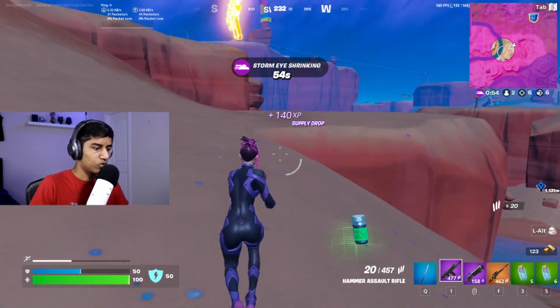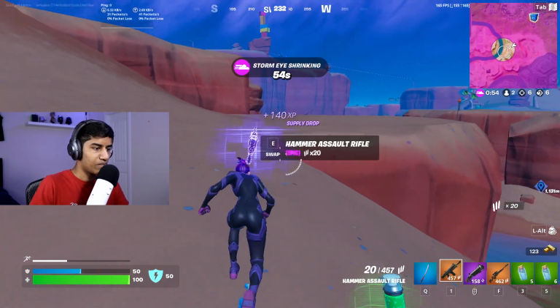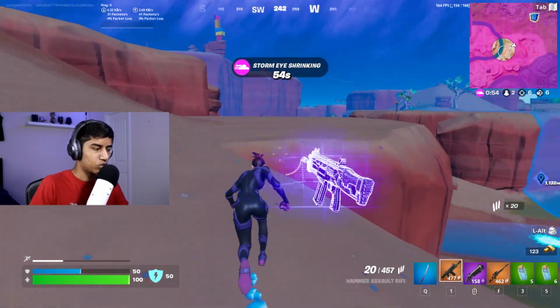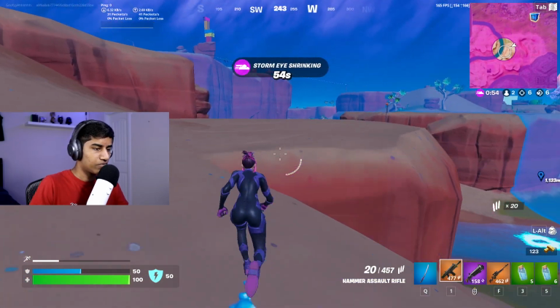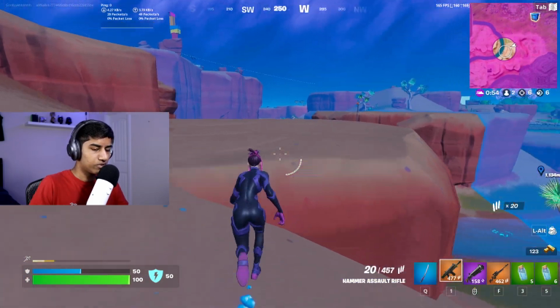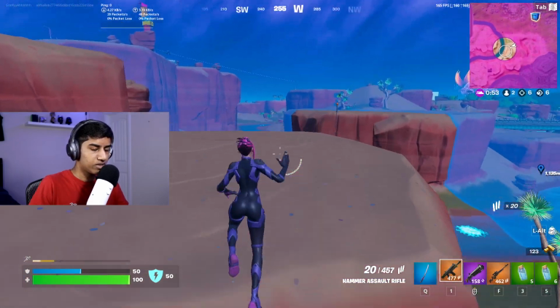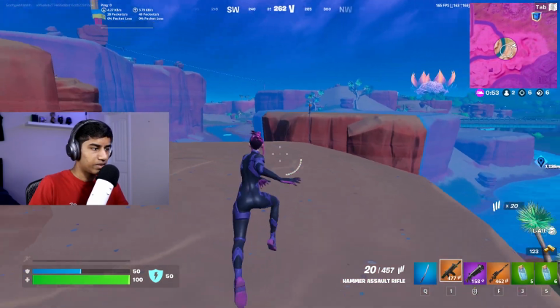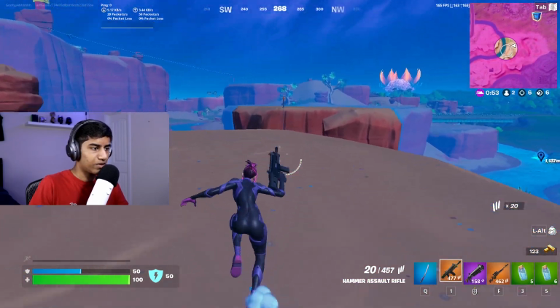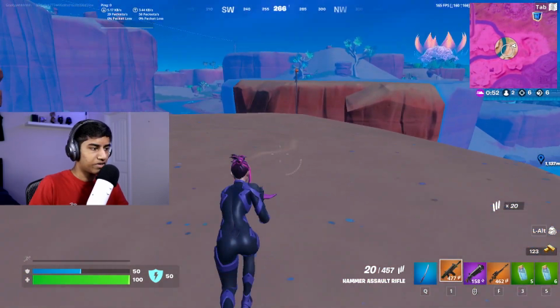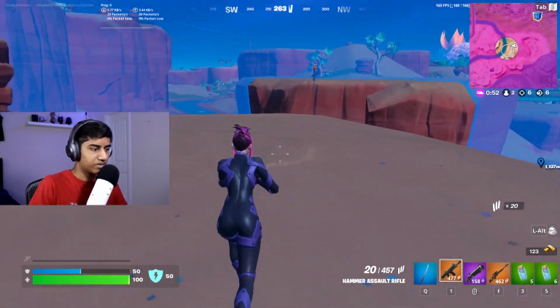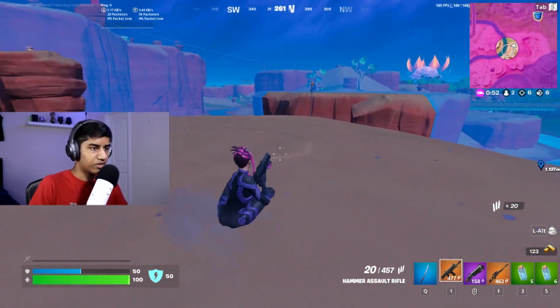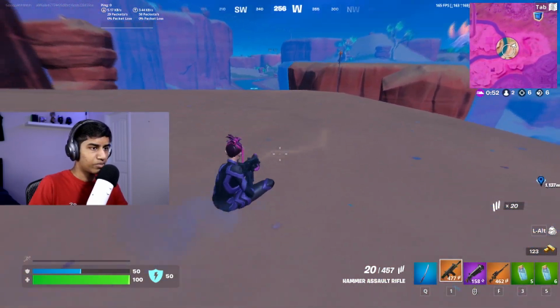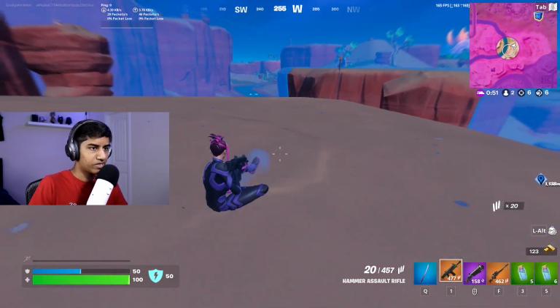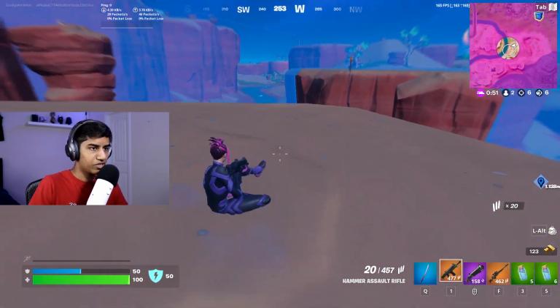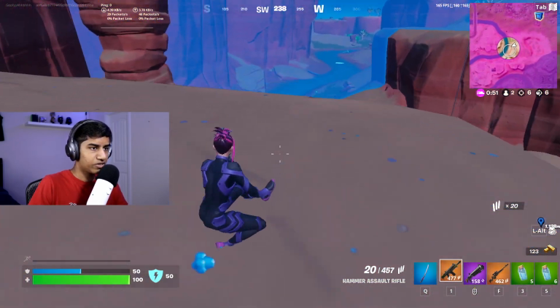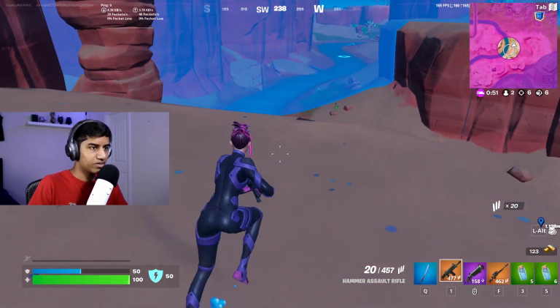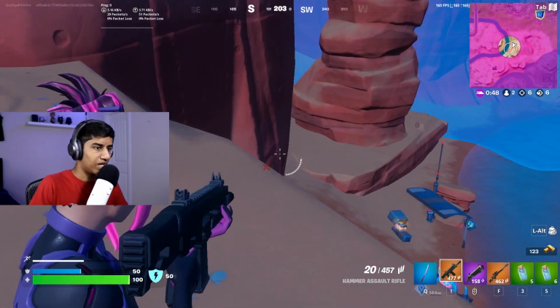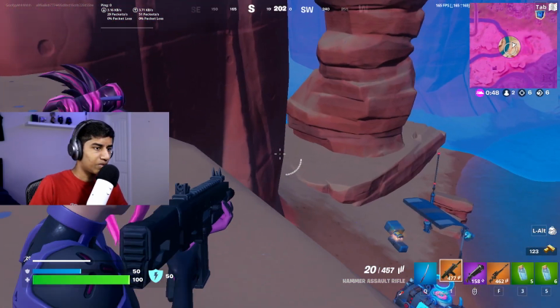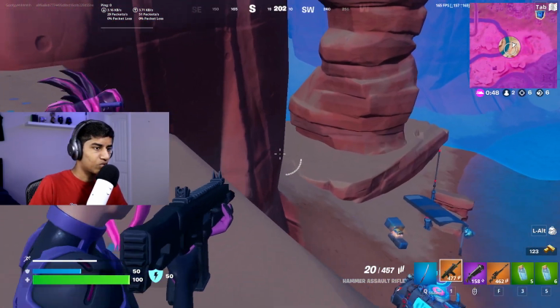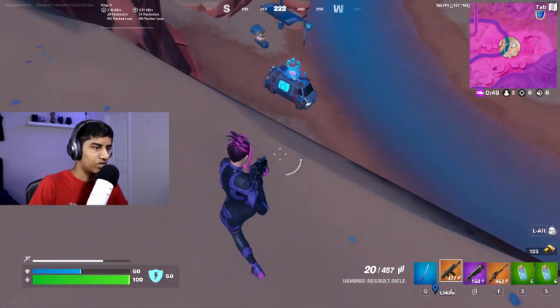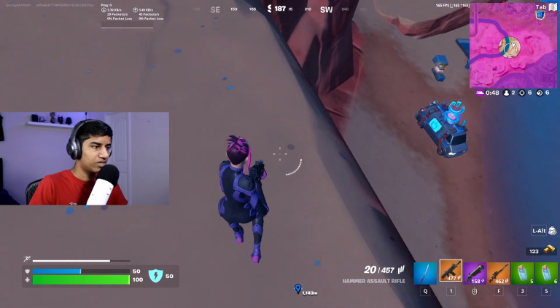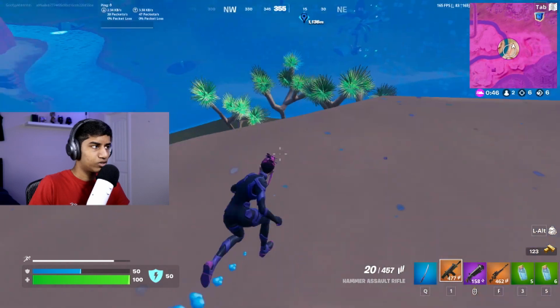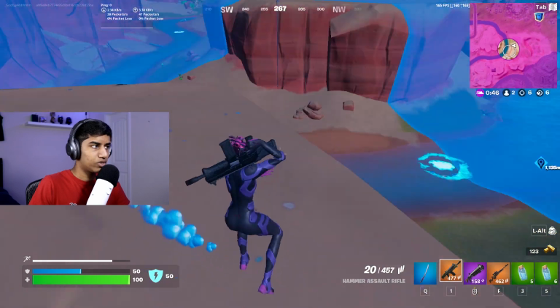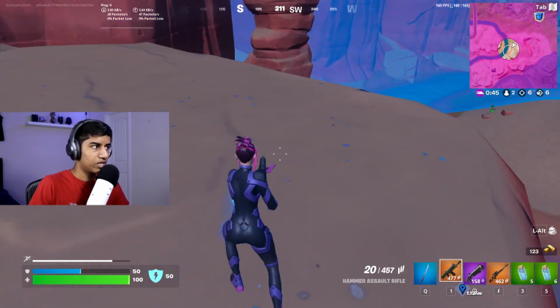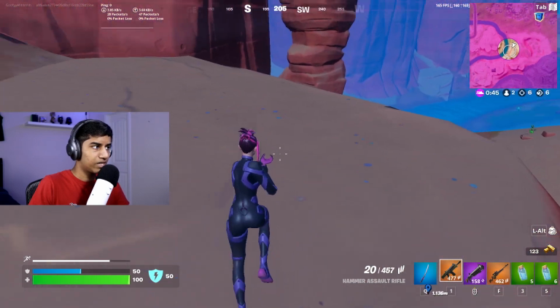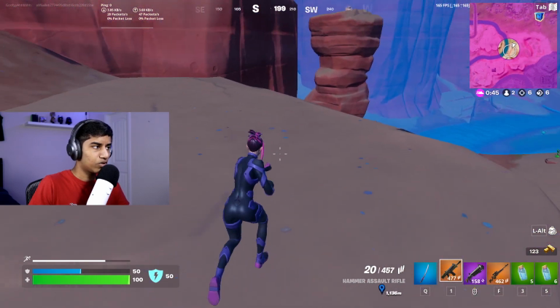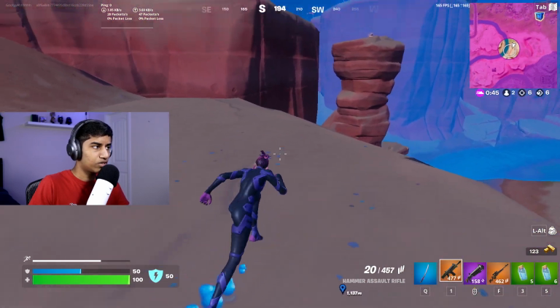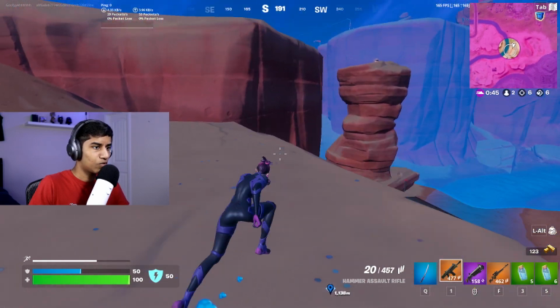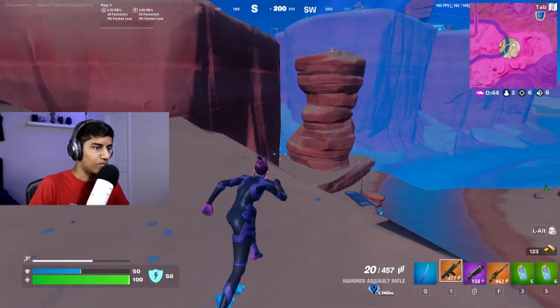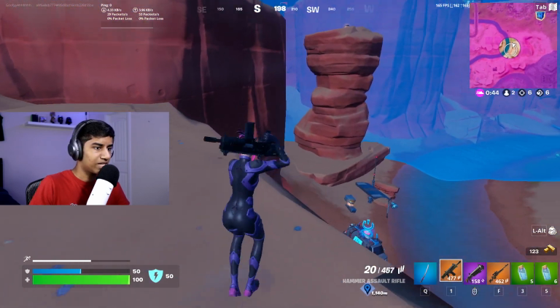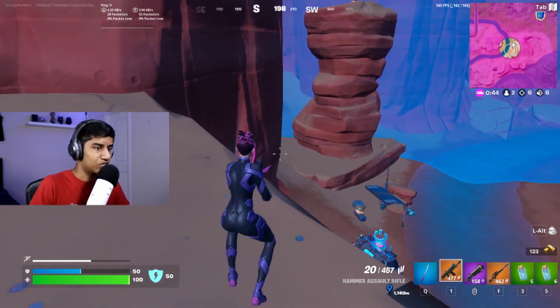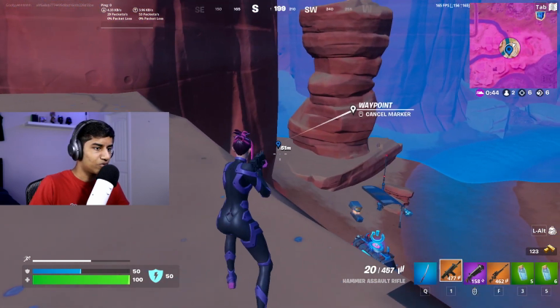Golden Hammer Assault Rifle from the supply drop — let's put this thing to use. He's hiding around this corner. As soon as he leaves that corner, it's over for him.